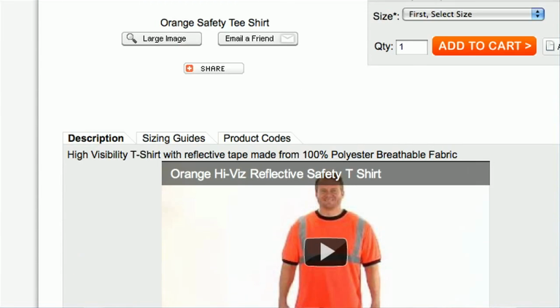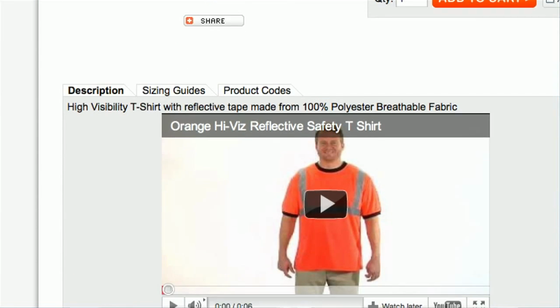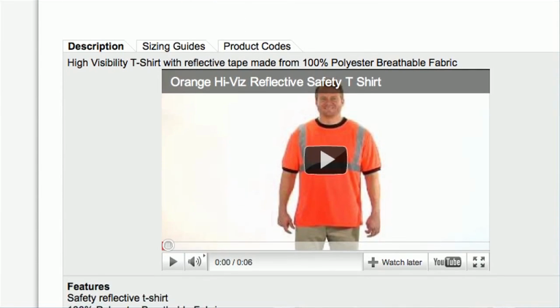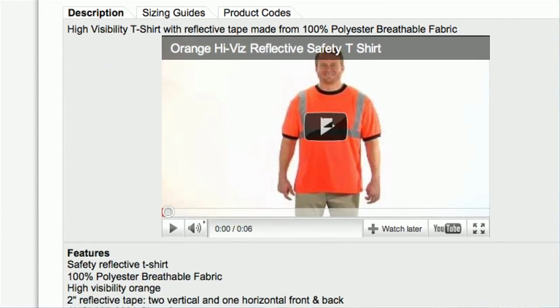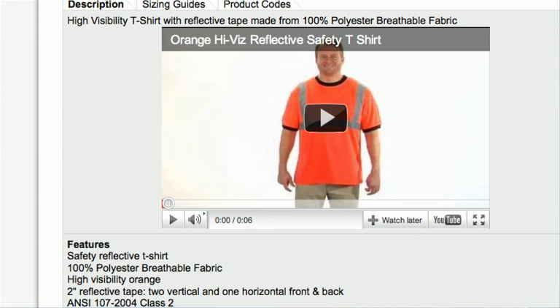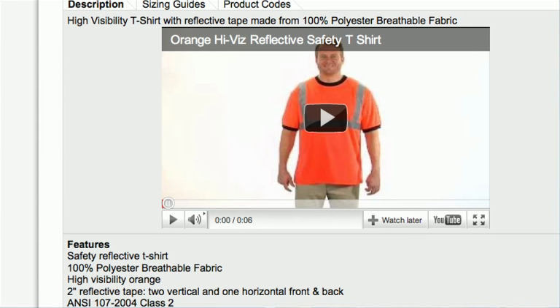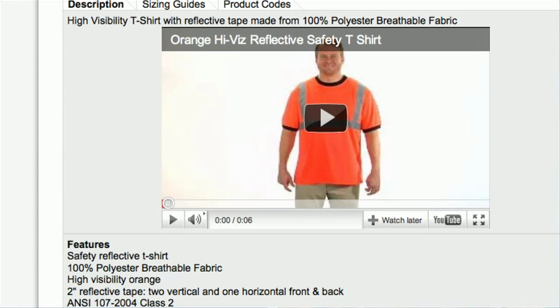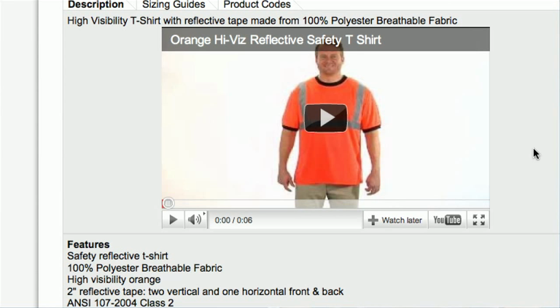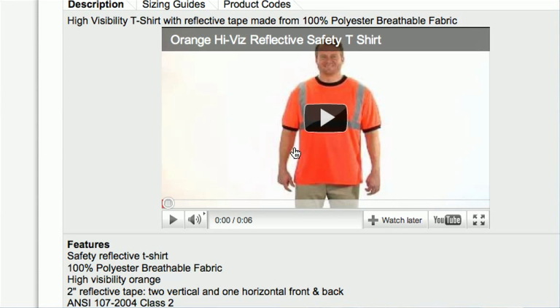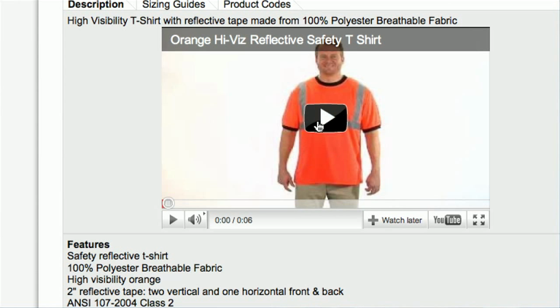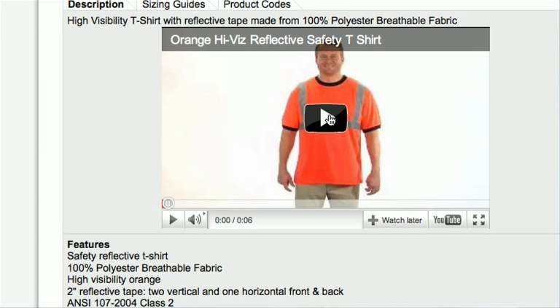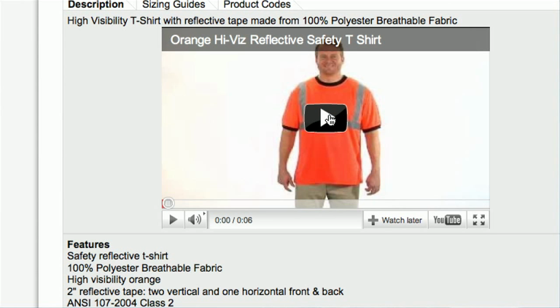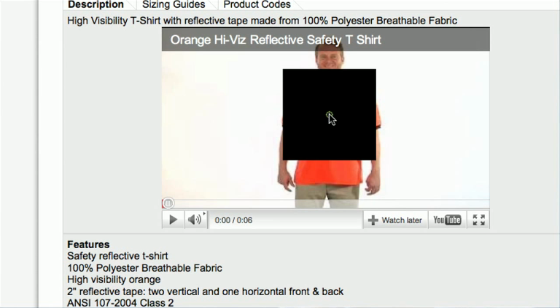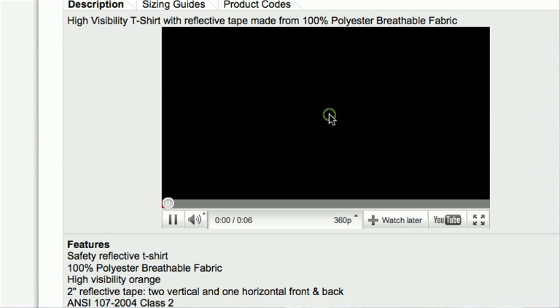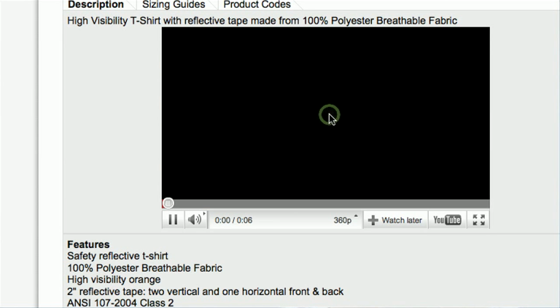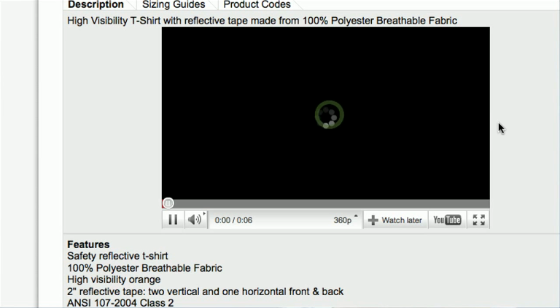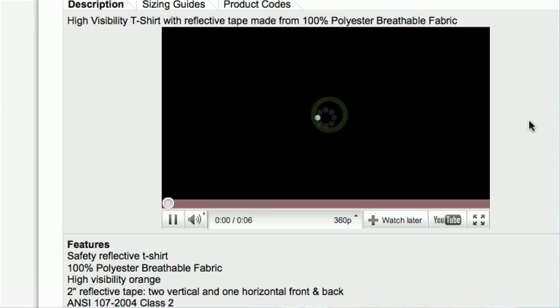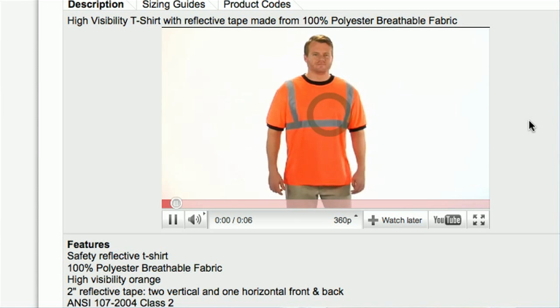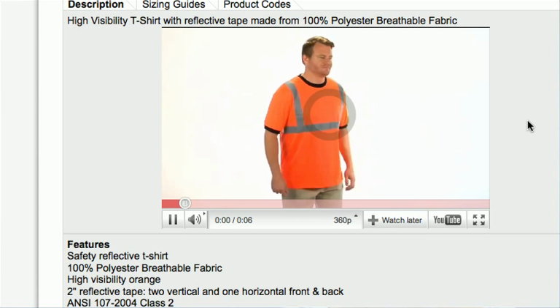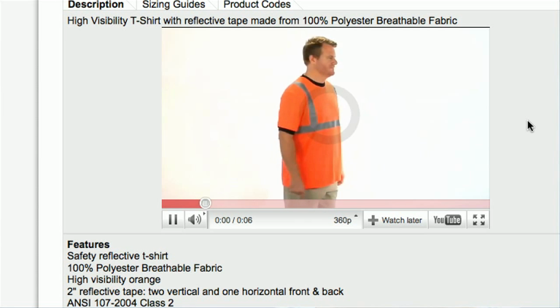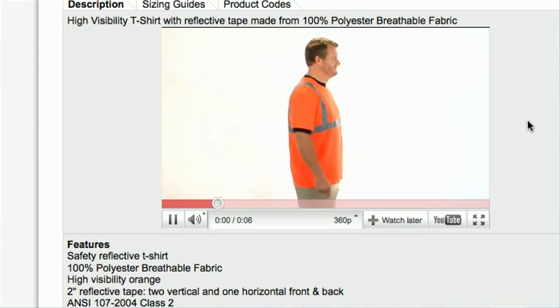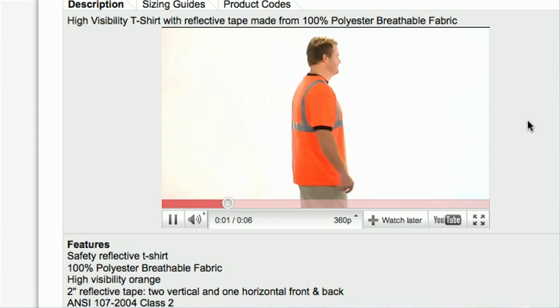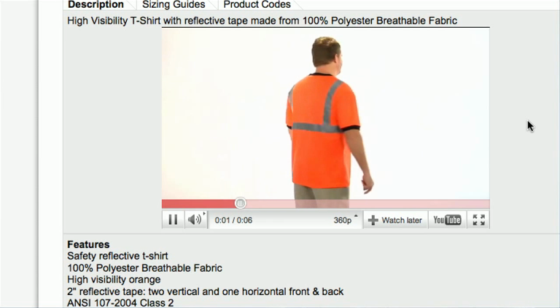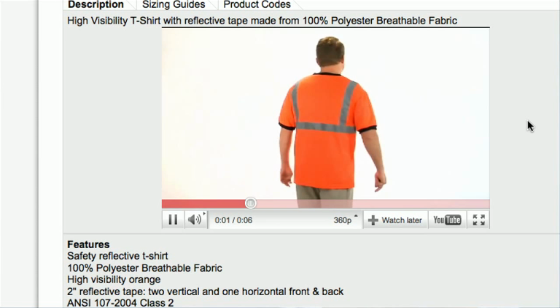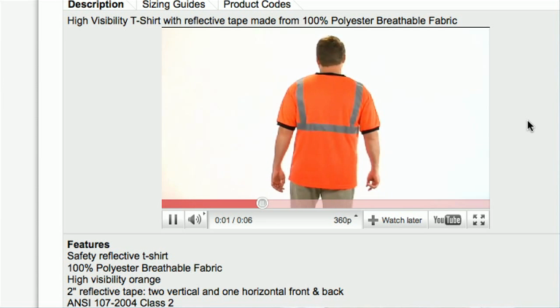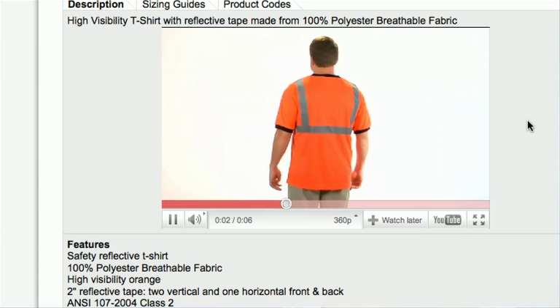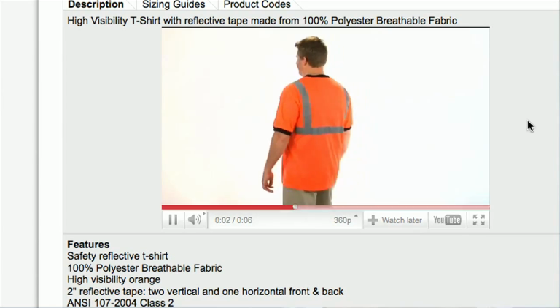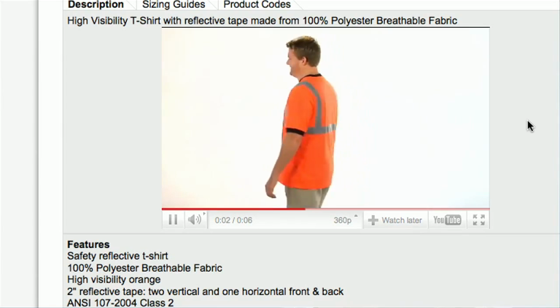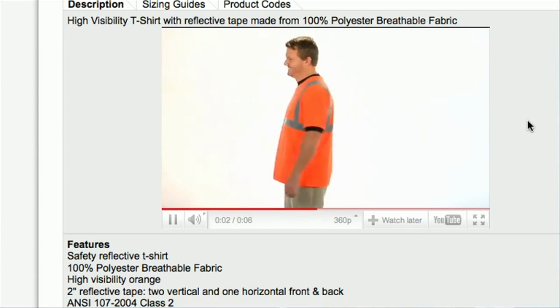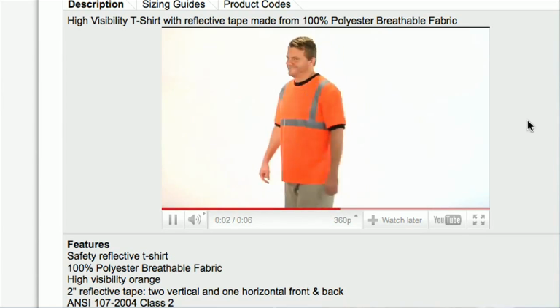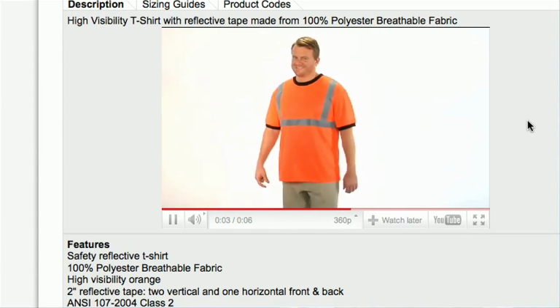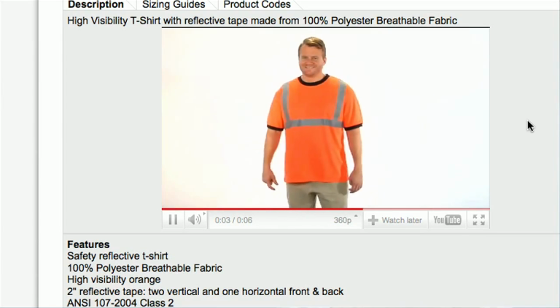At ViewBrightSafetyProducts.com, quality and safety is our number one priority. So we've developed videos to model each one of our safety t-shirts so you can see its features, quality, and style.